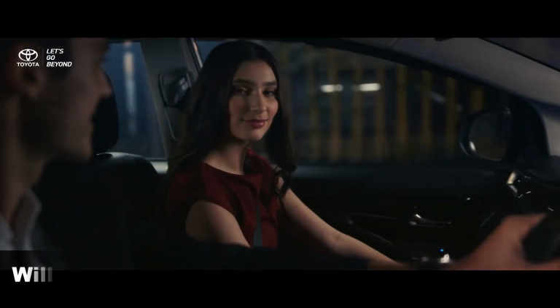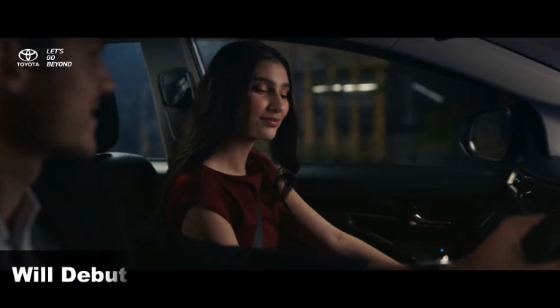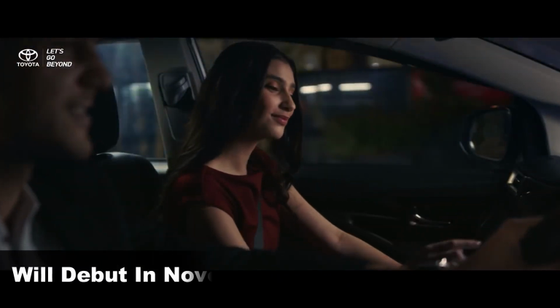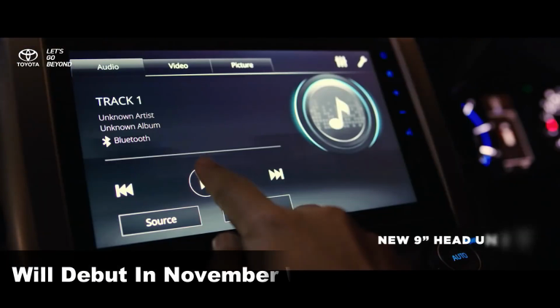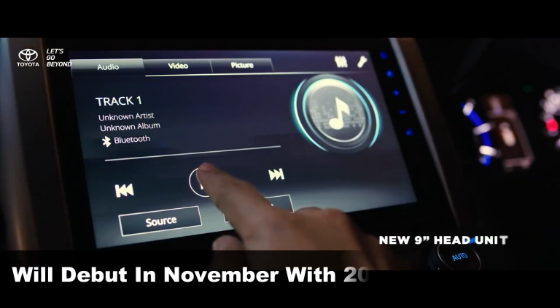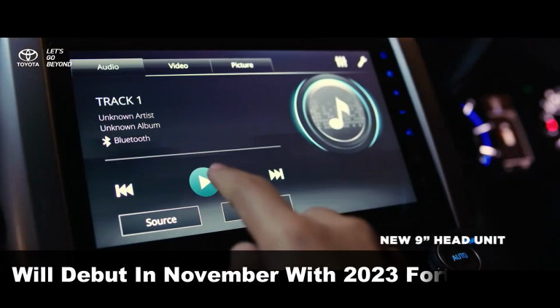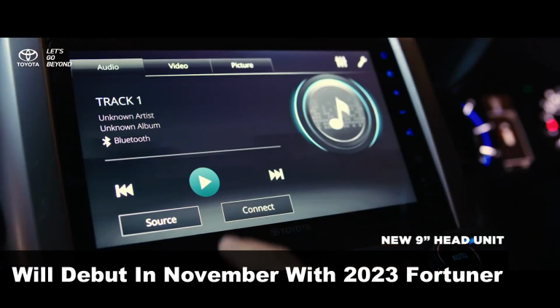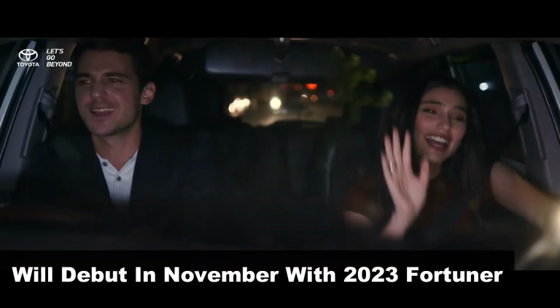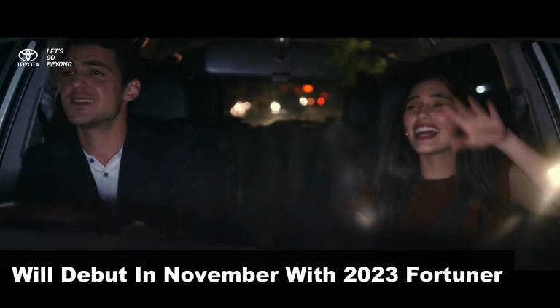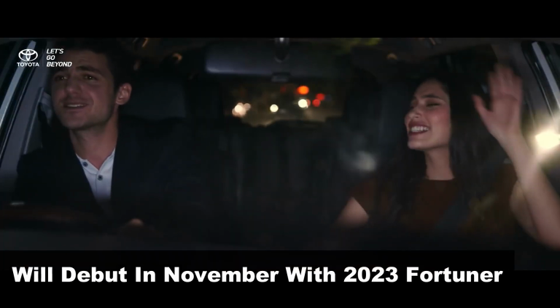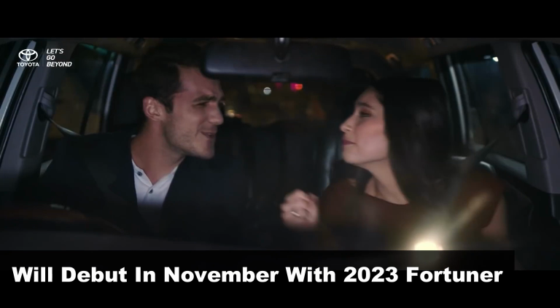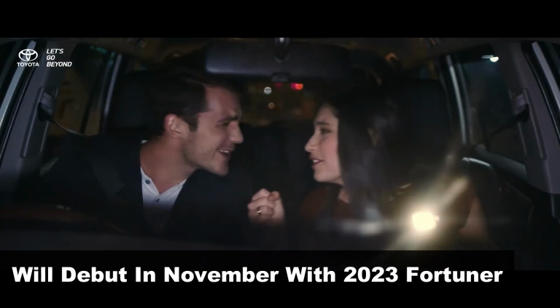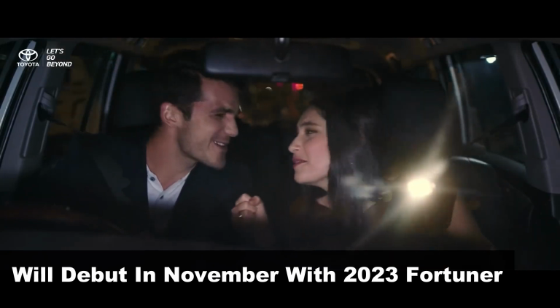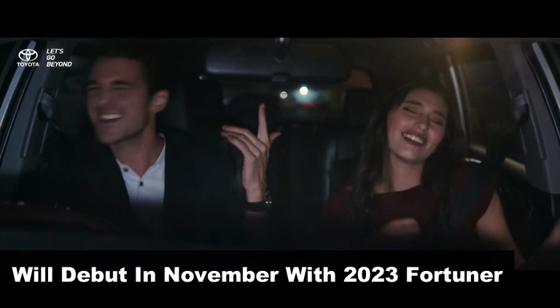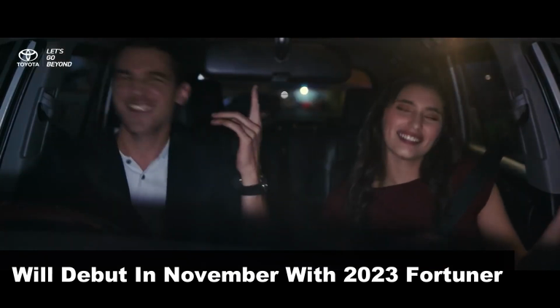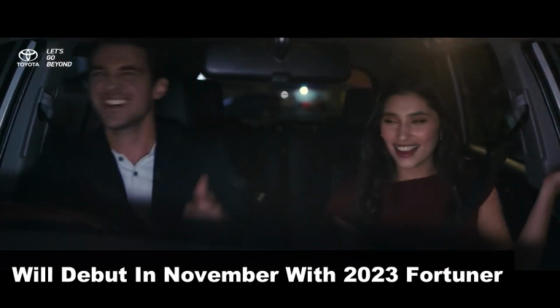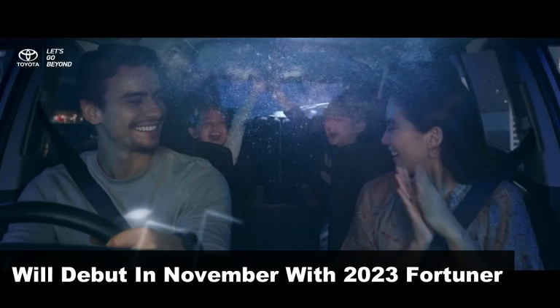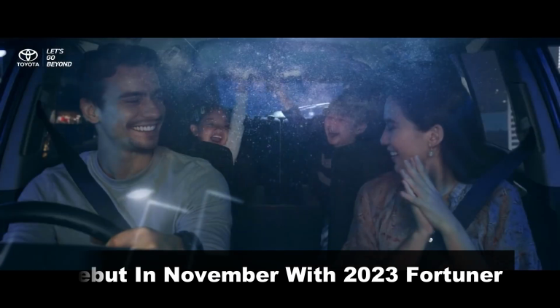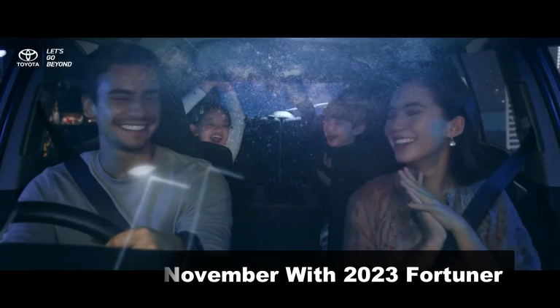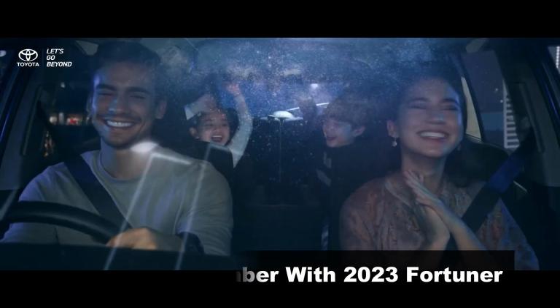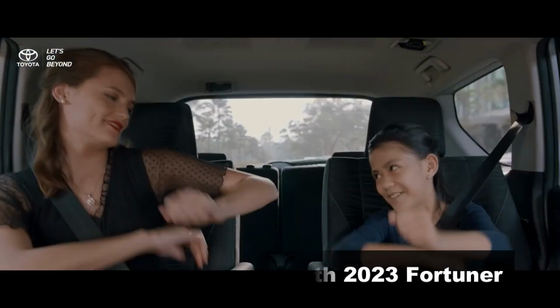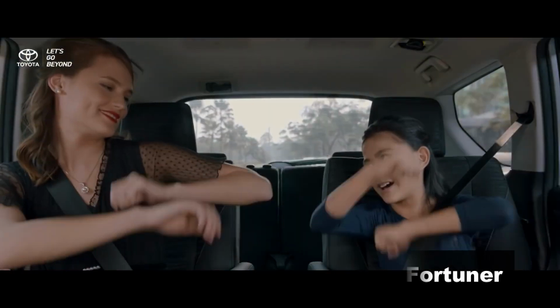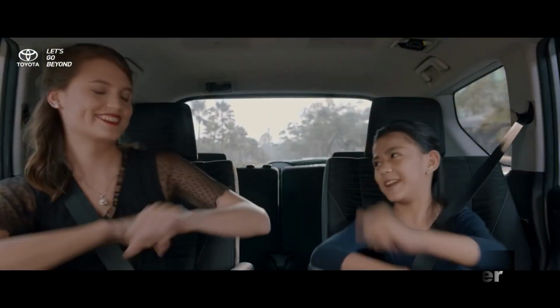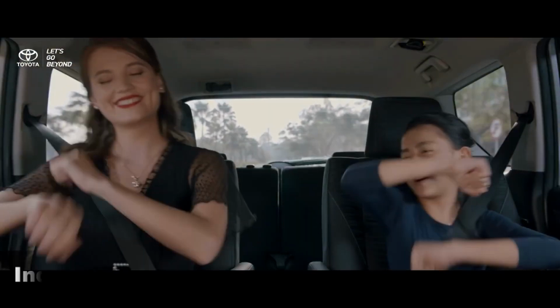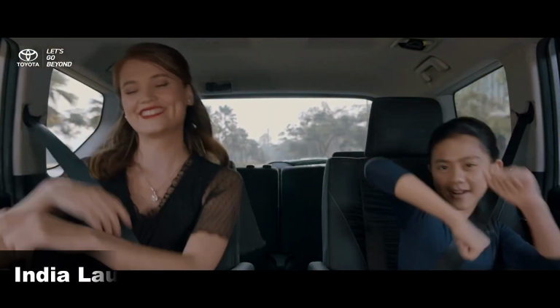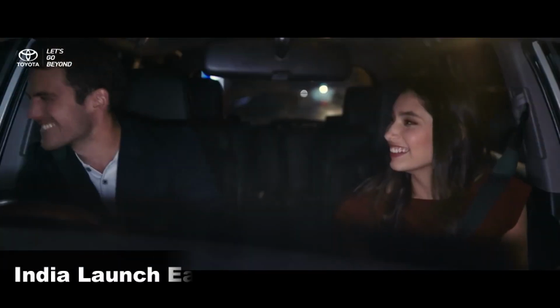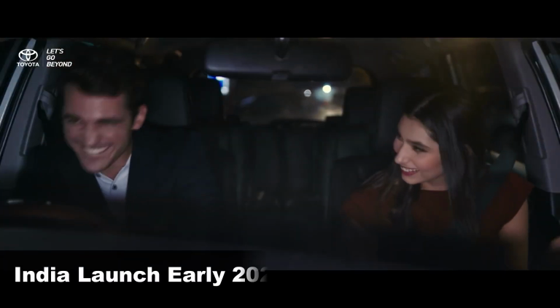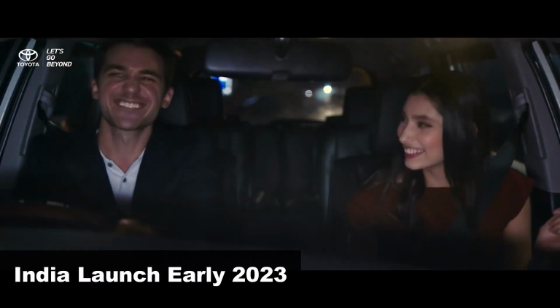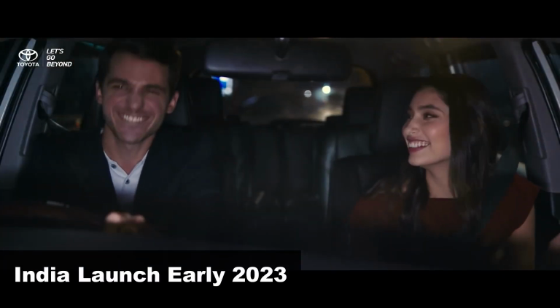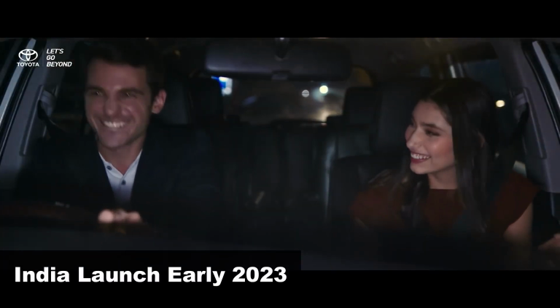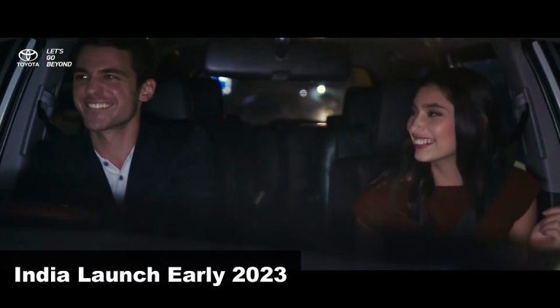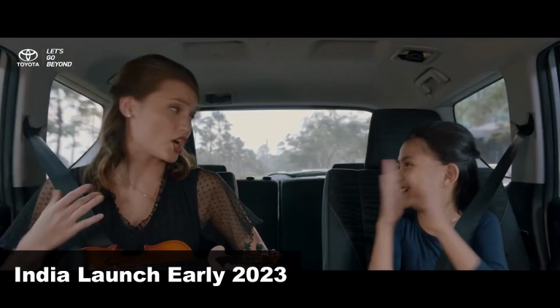The new Crysta will debut in November this year alongside the facelifted Fortuner SUV, and the Indian launch is expected in early 2023.